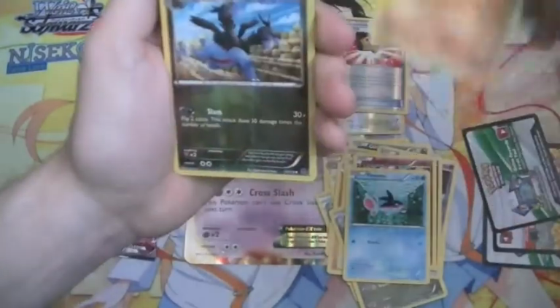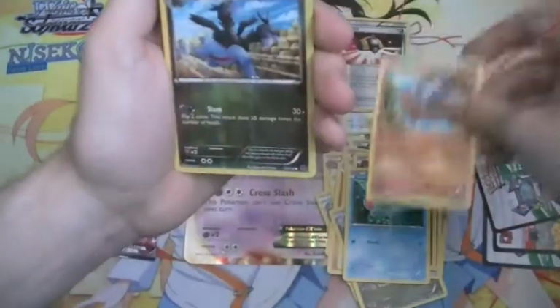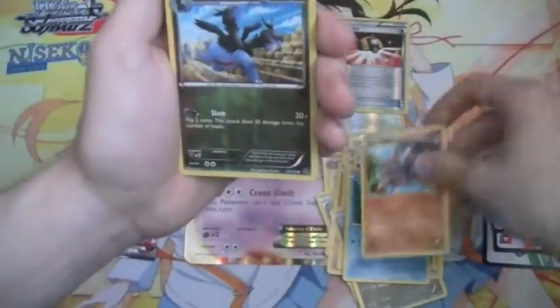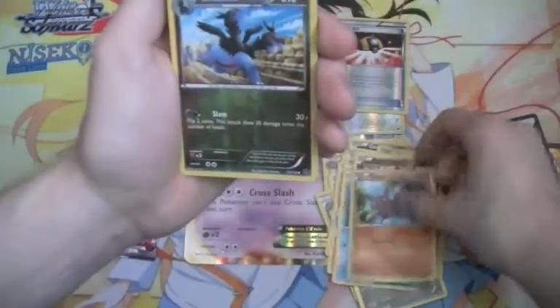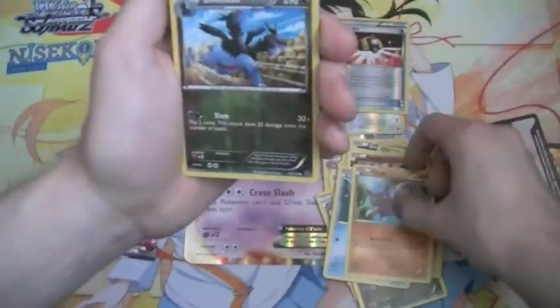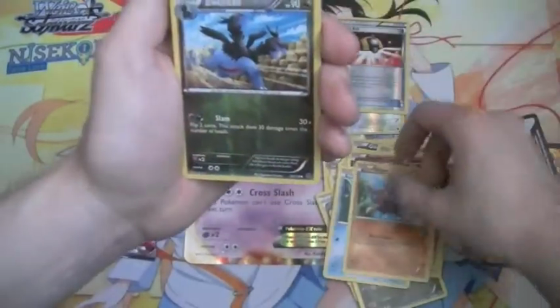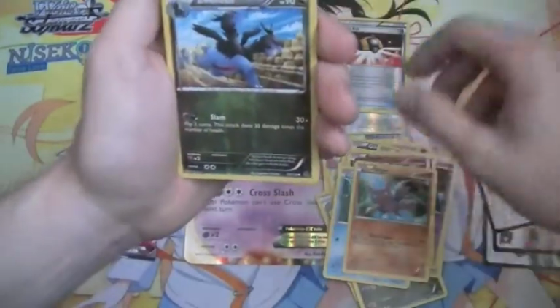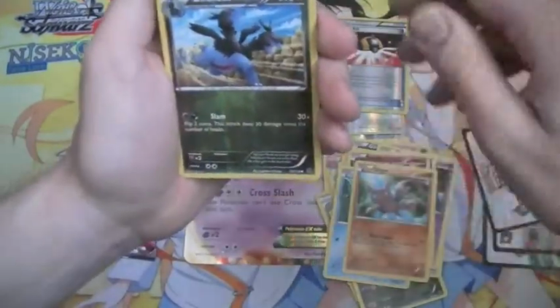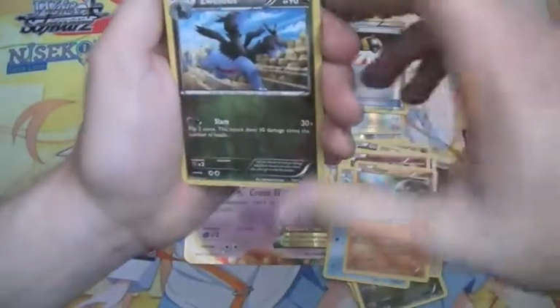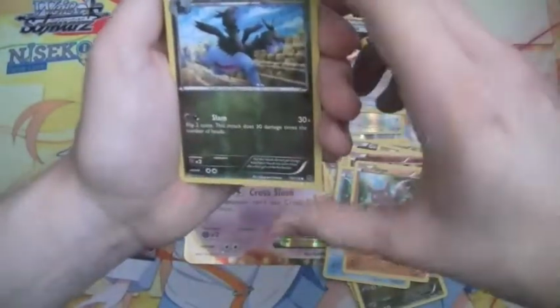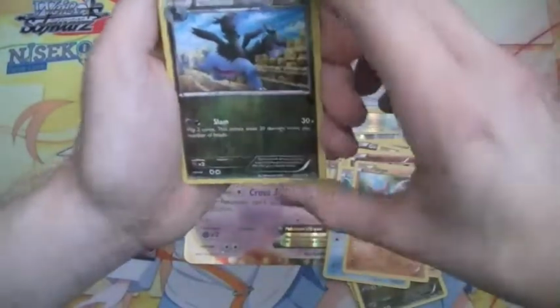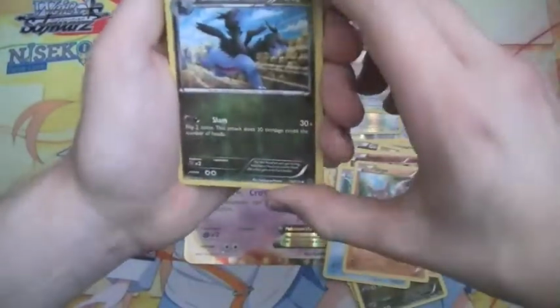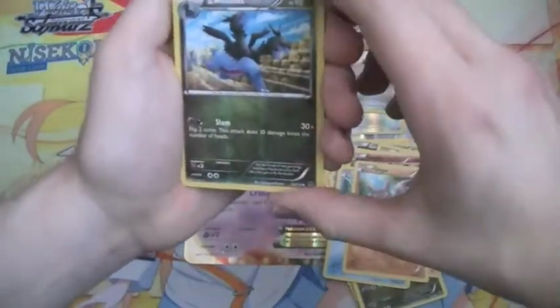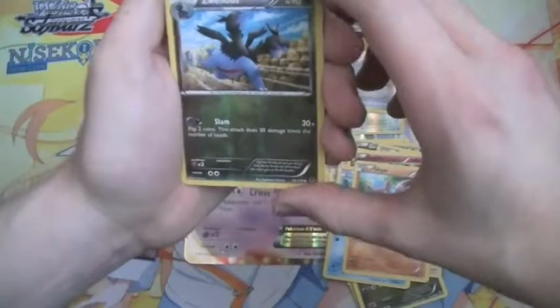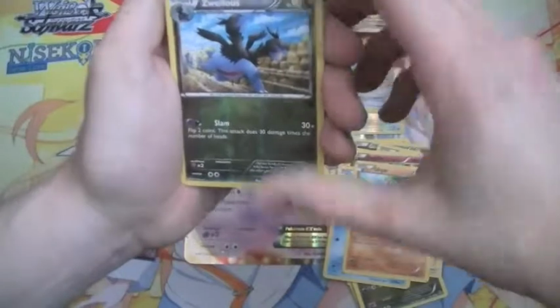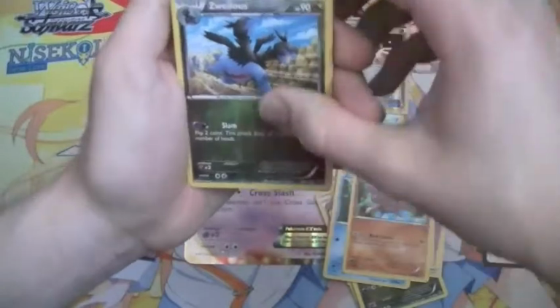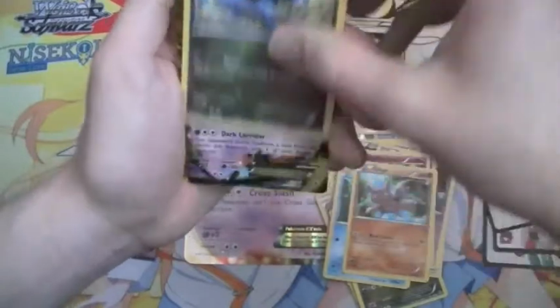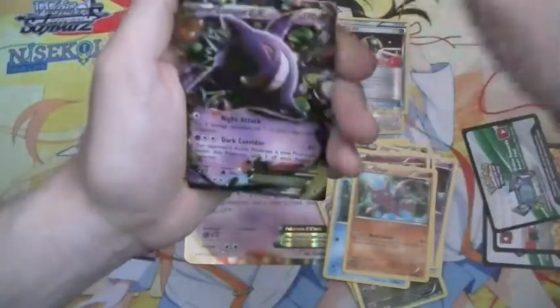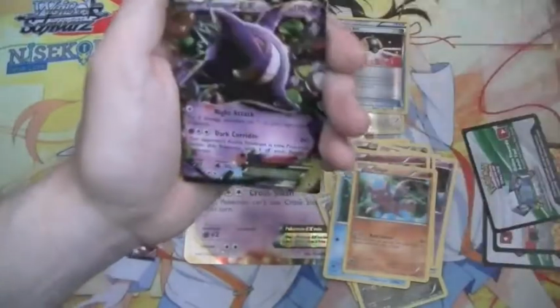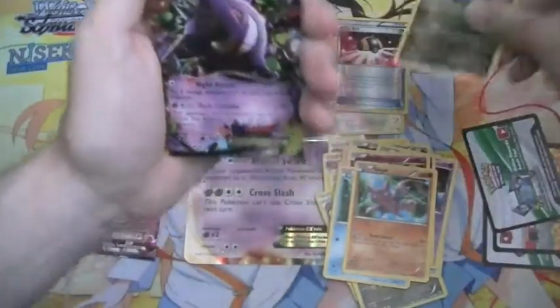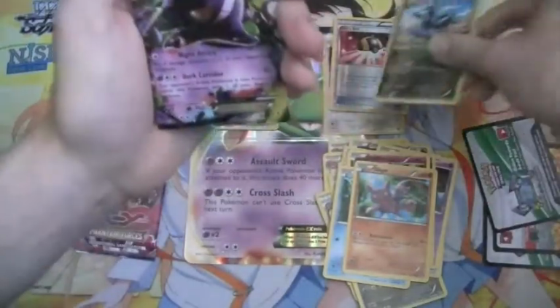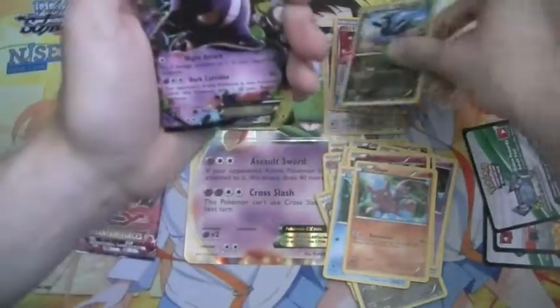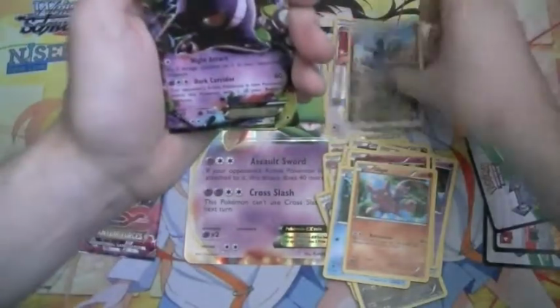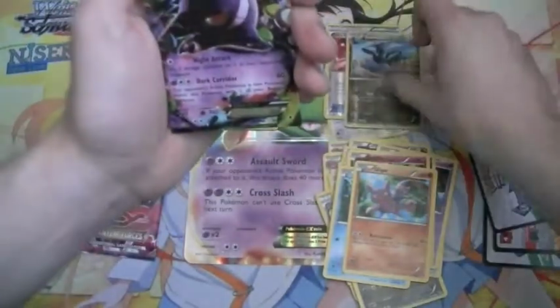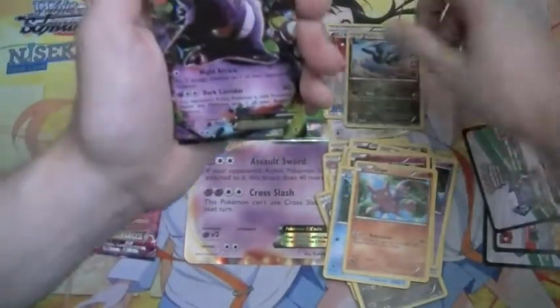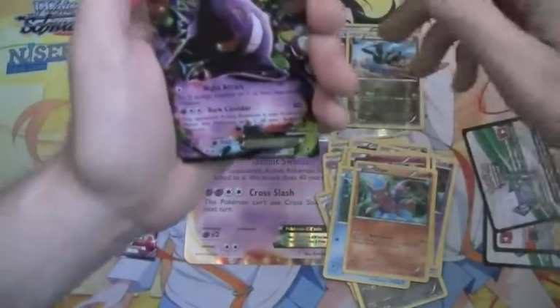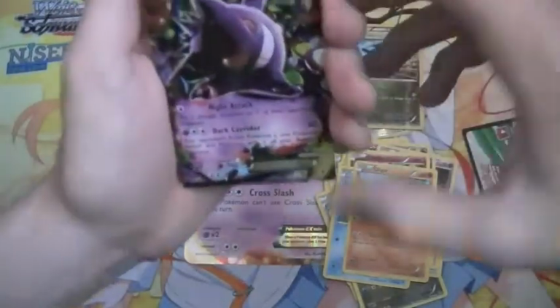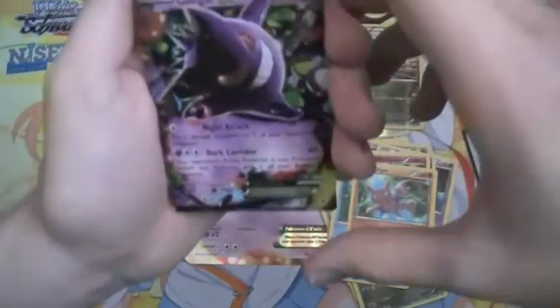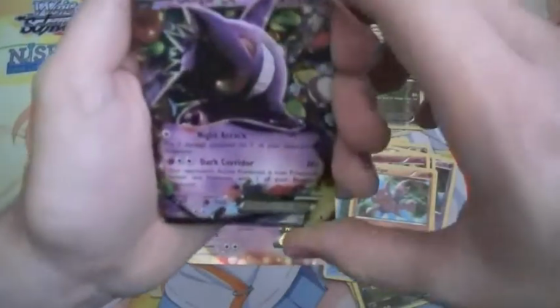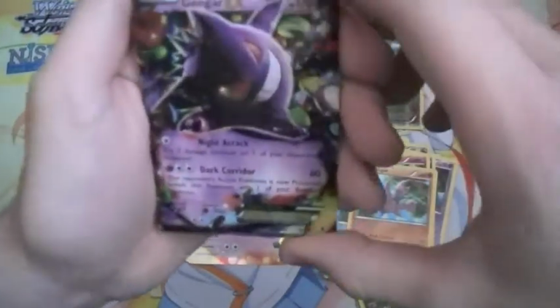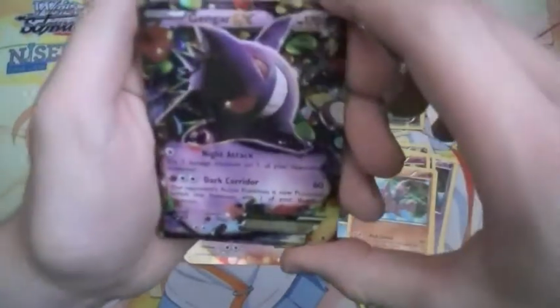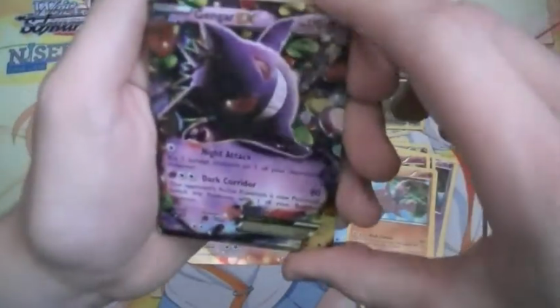We've got a Zubat Reverse, and we've got a Gengar EX, that's awesome.